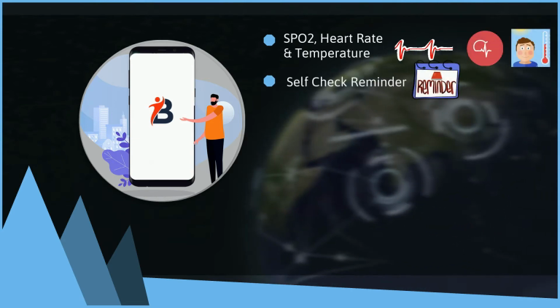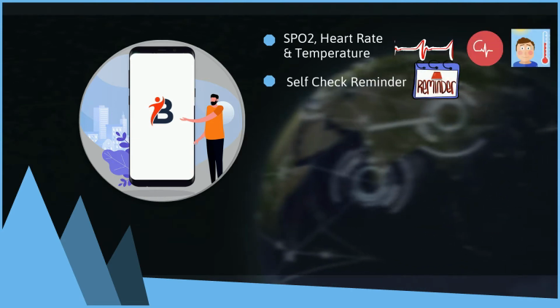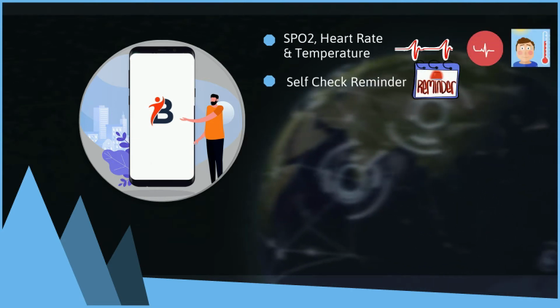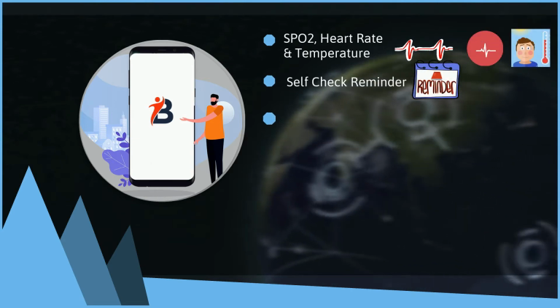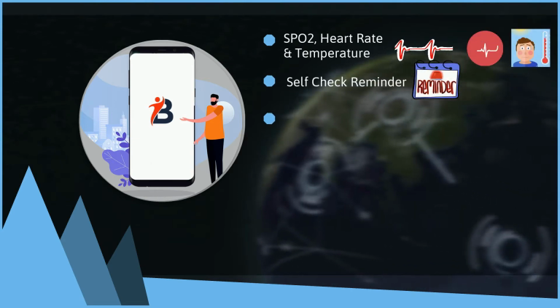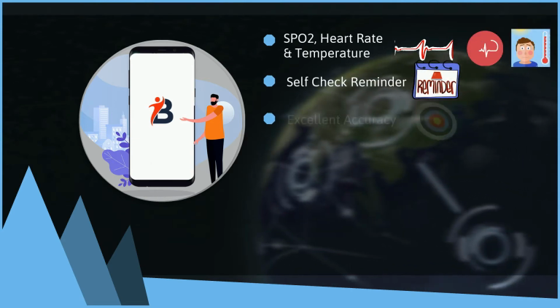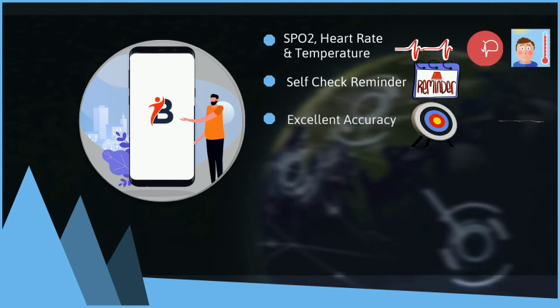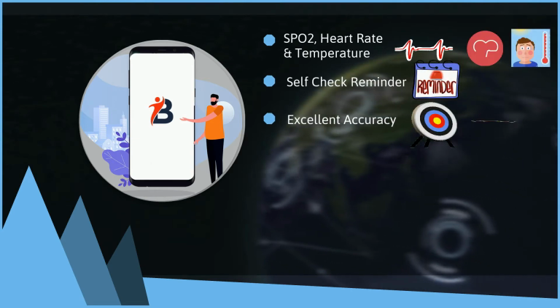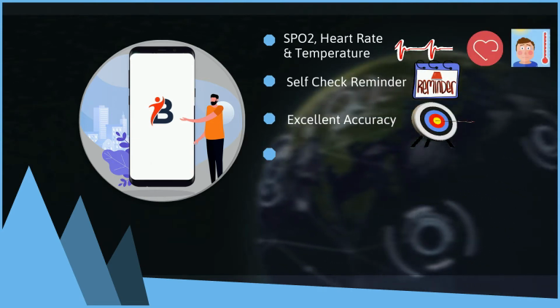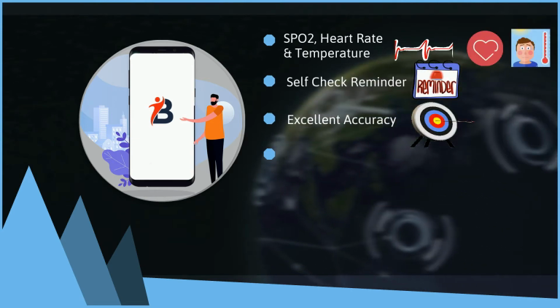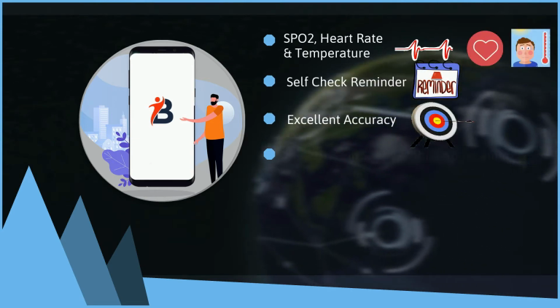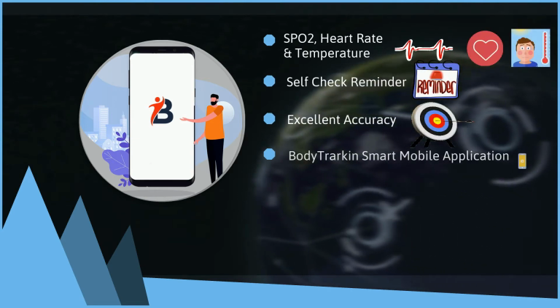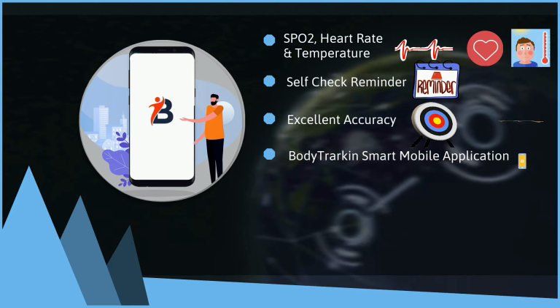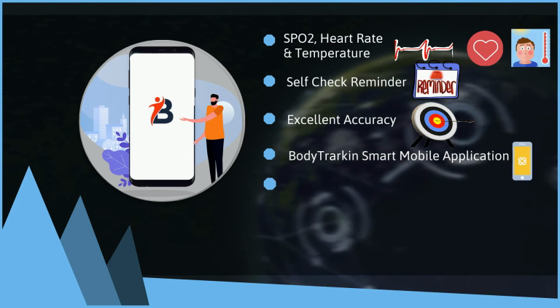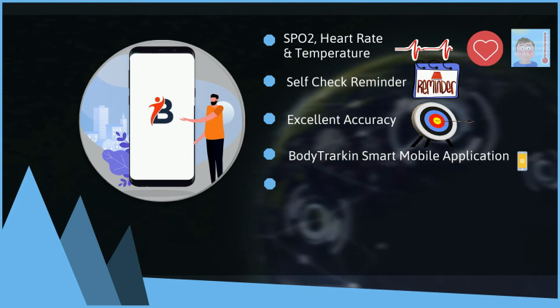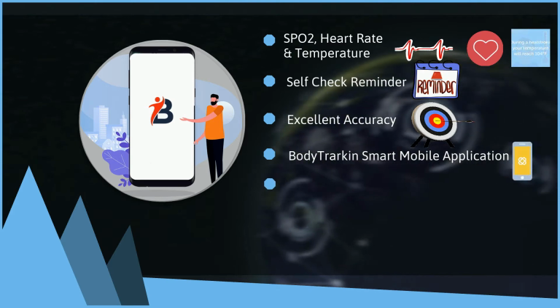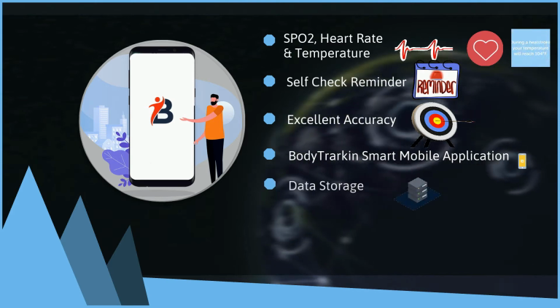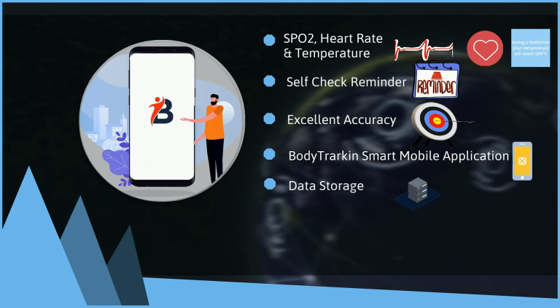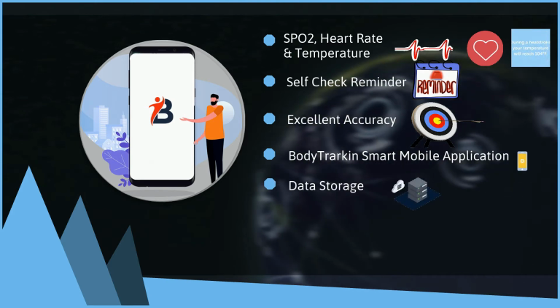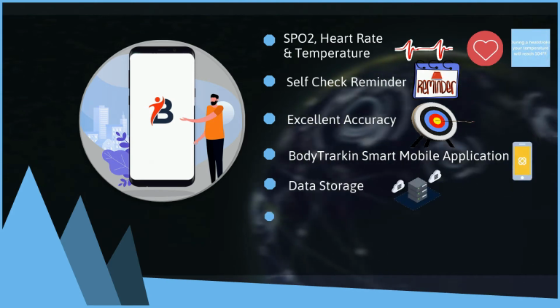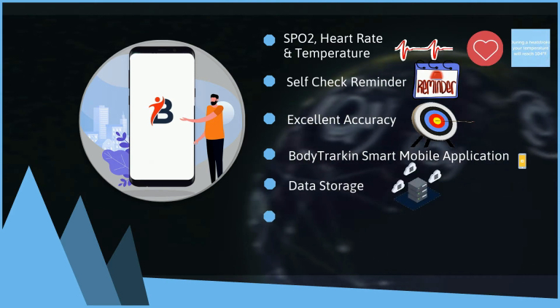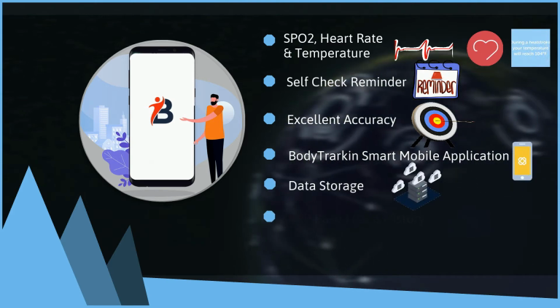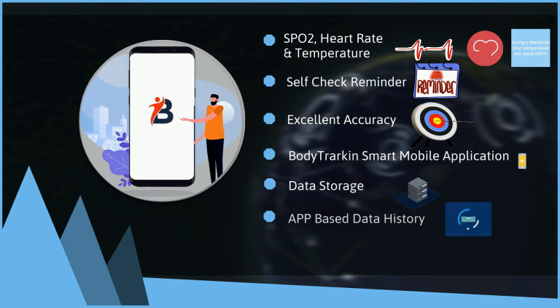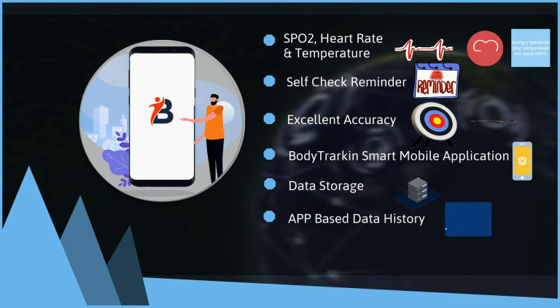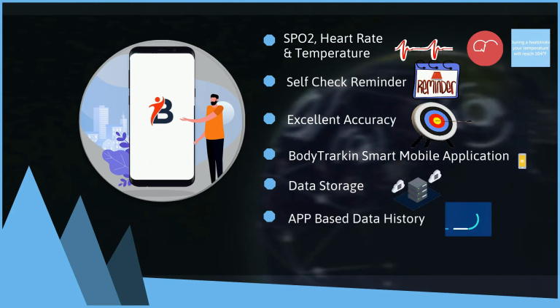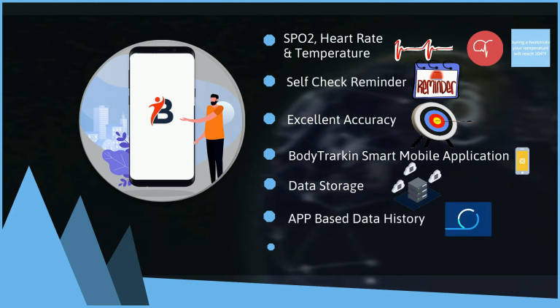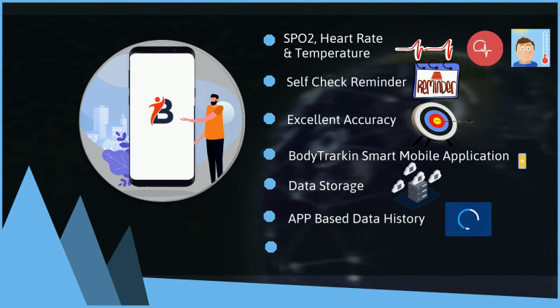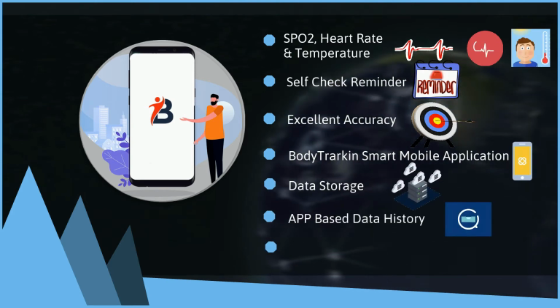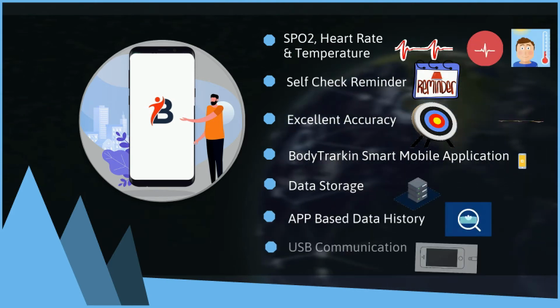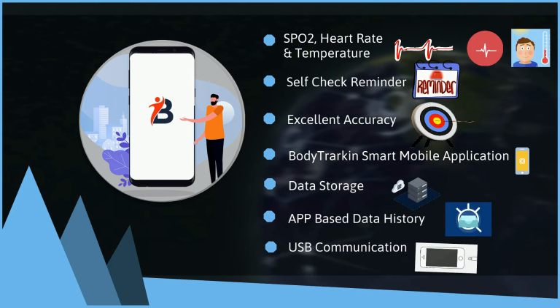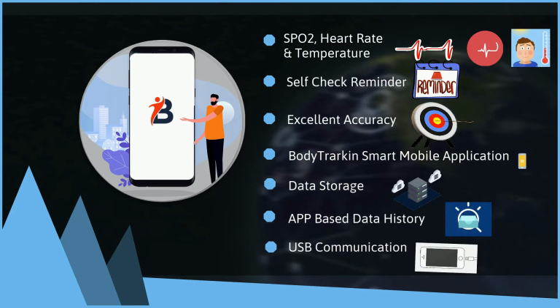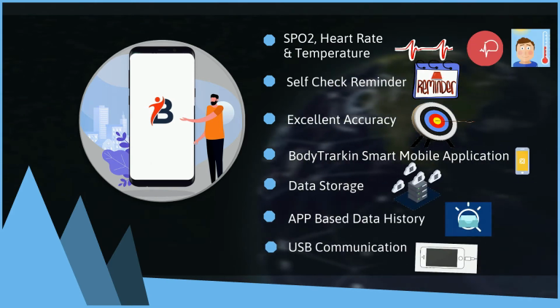Additional smart features include a self-check reminder, excellent accuracy, smart mobile application, data storage, data history, and USB communication.